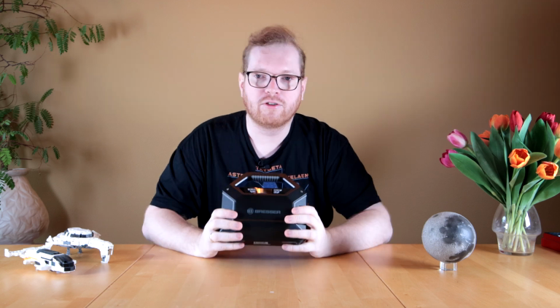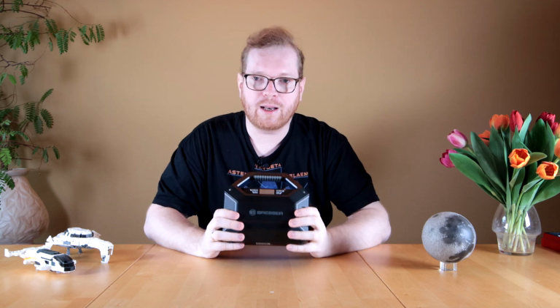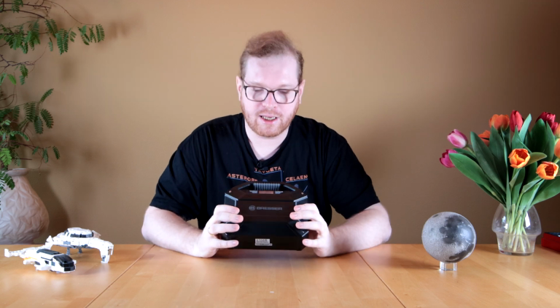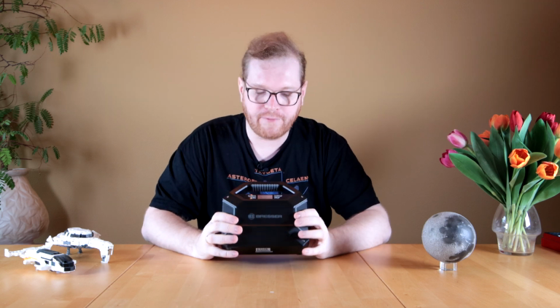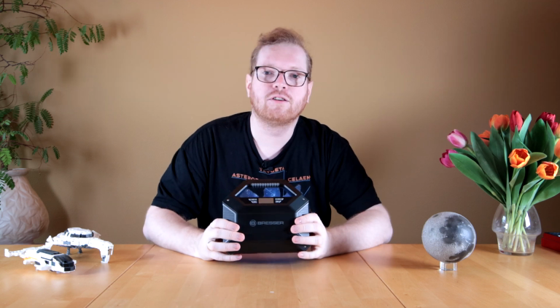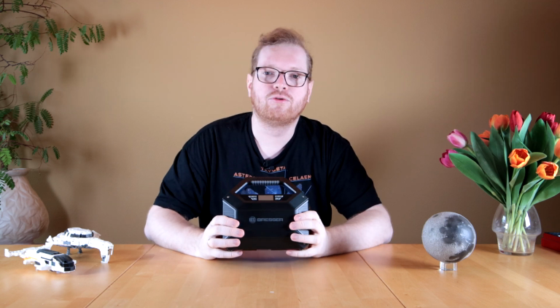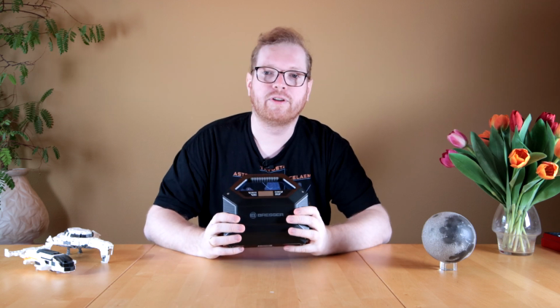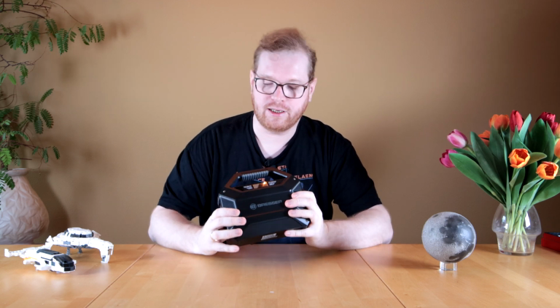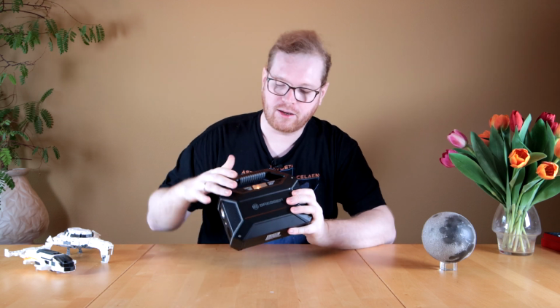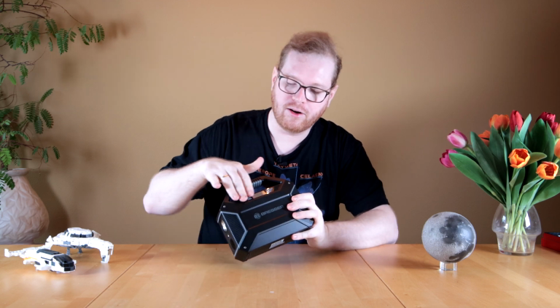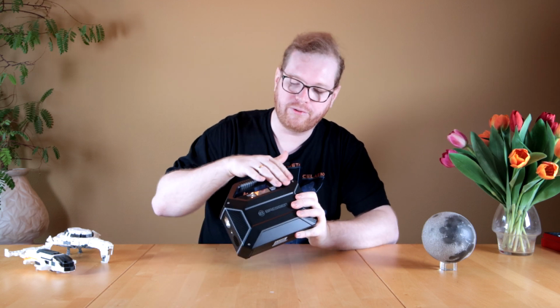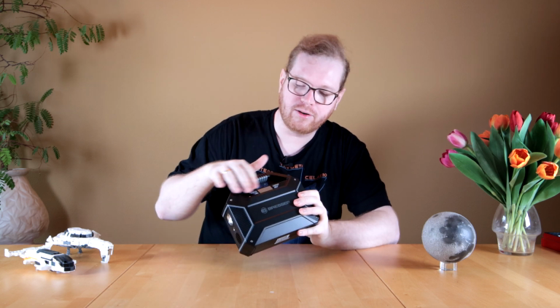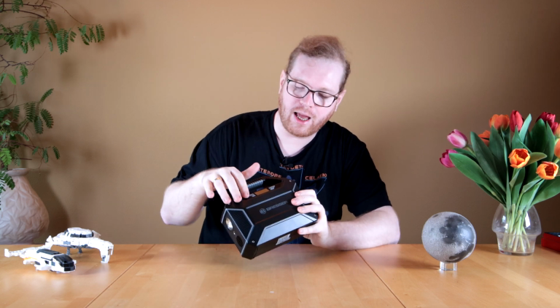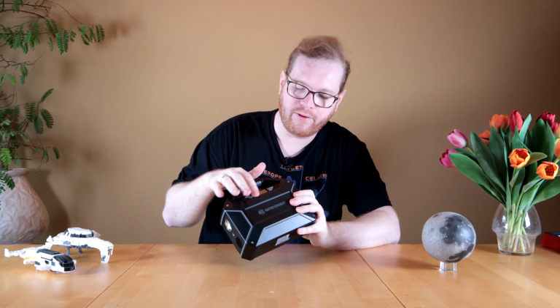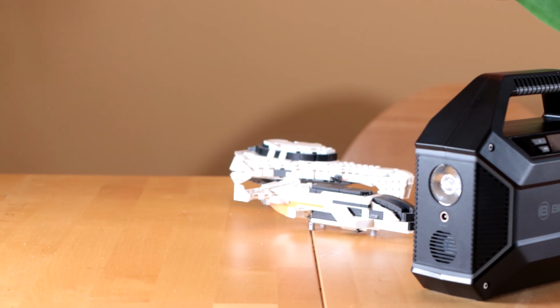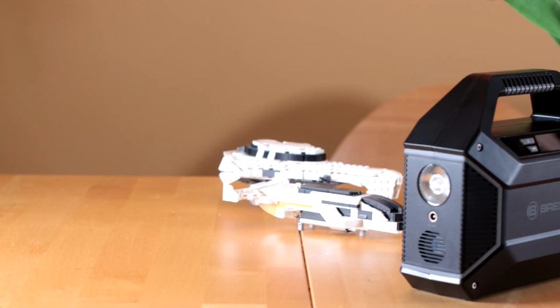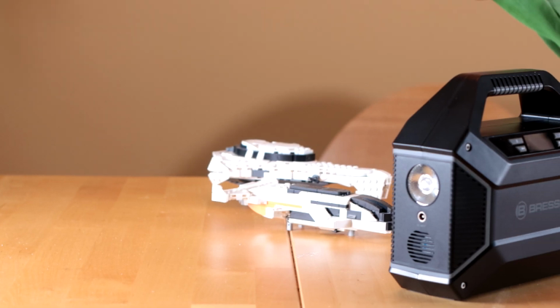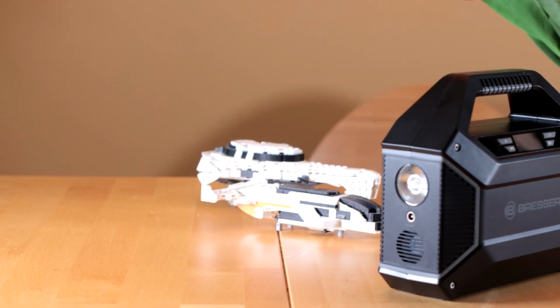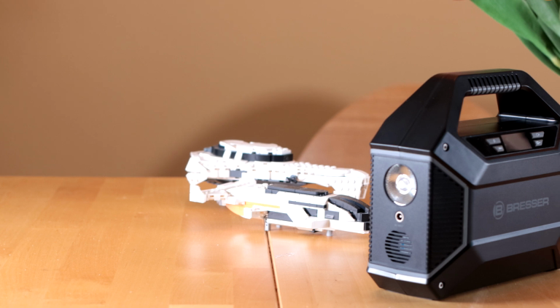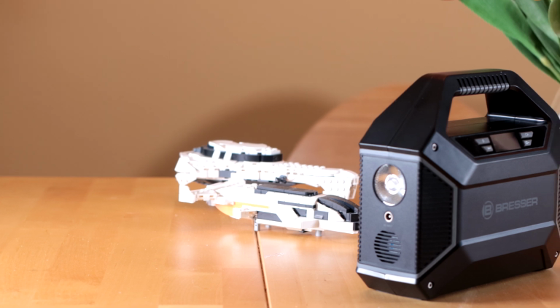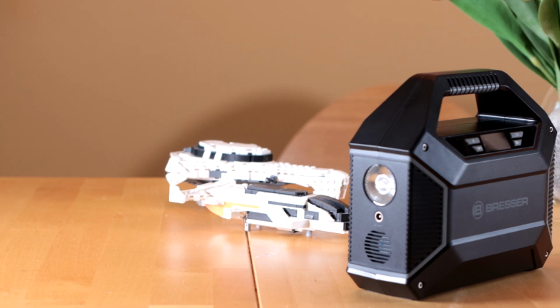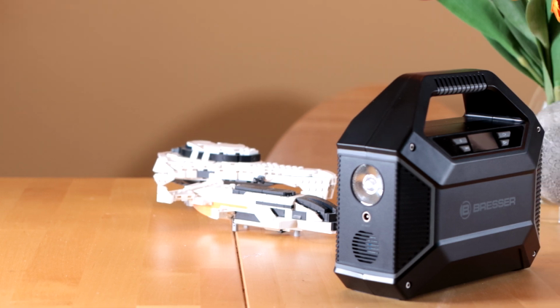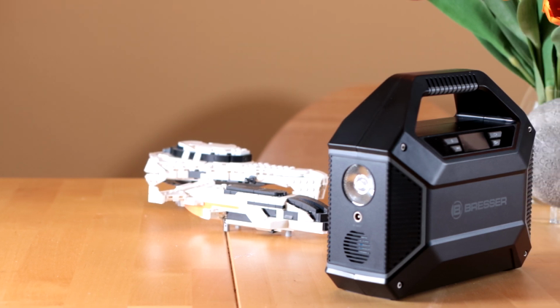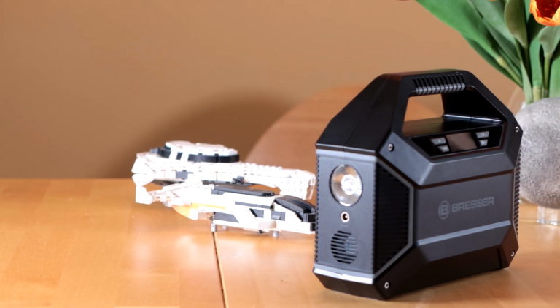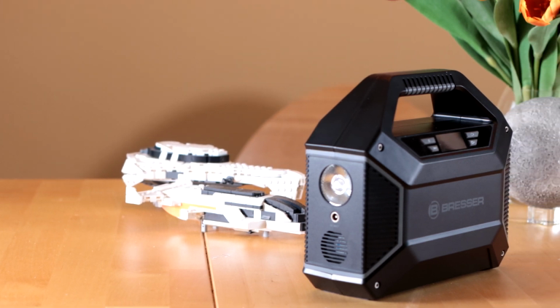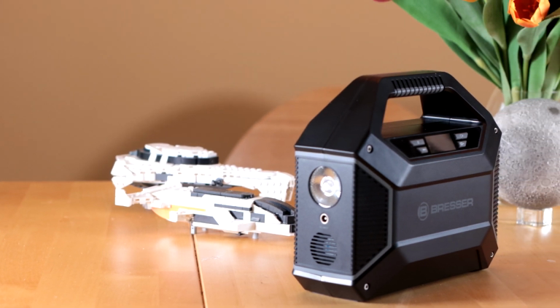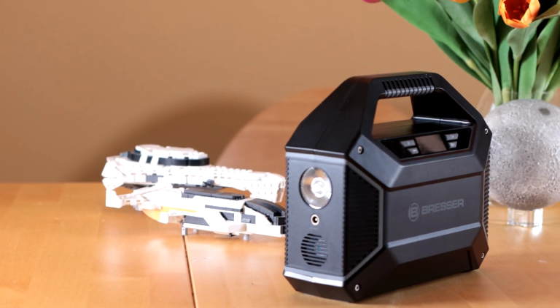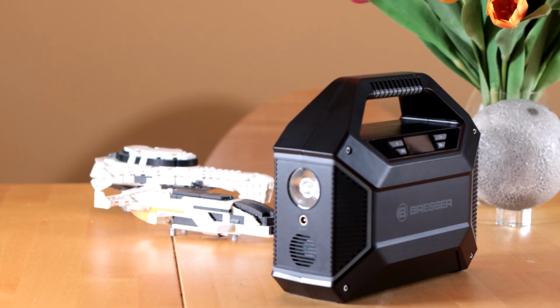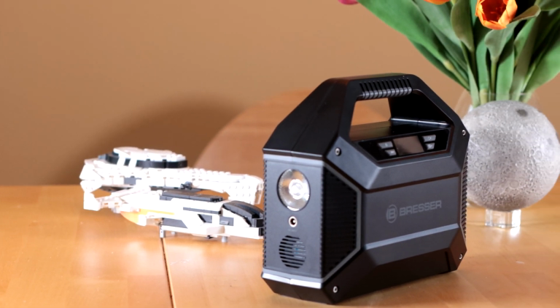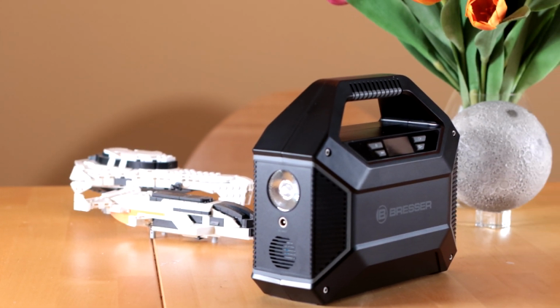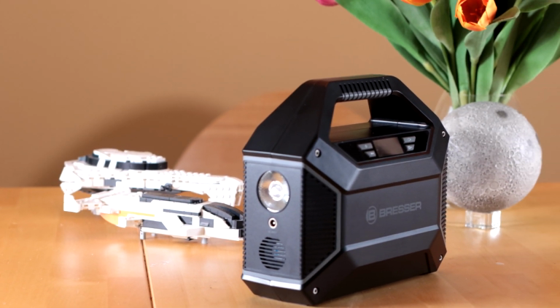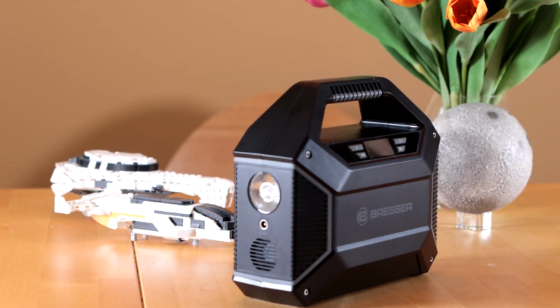Let's start by taking a physical tour of the device. Here on the front, we have a small display and four buttons. We're going to go over all of those in a second and what they do.